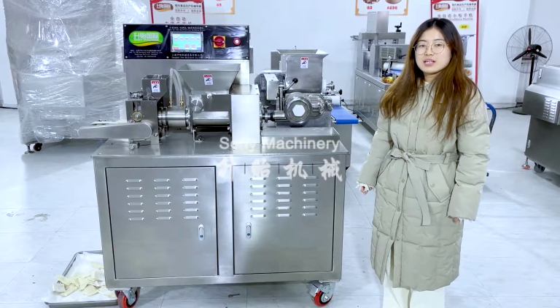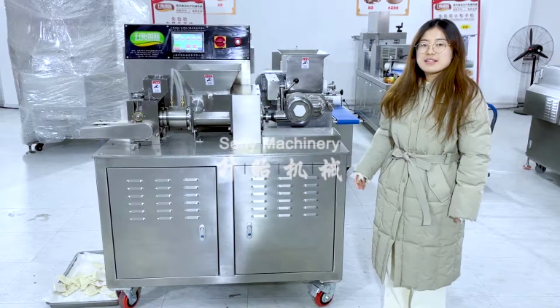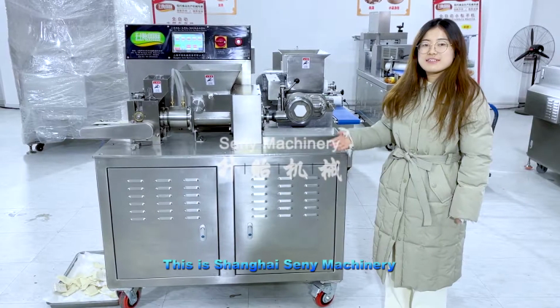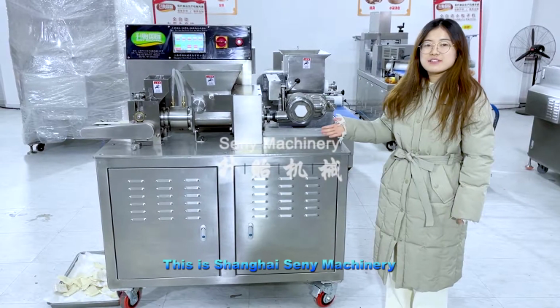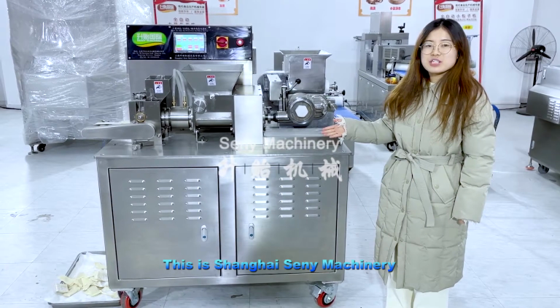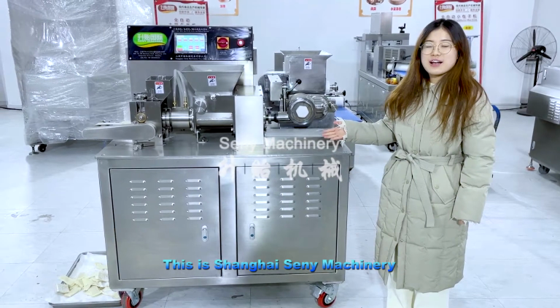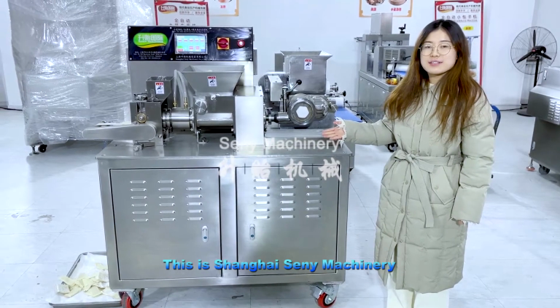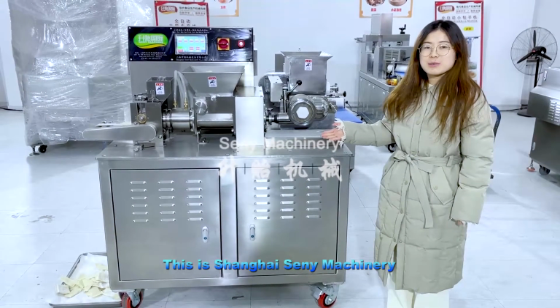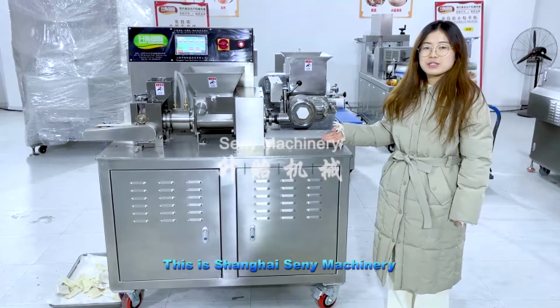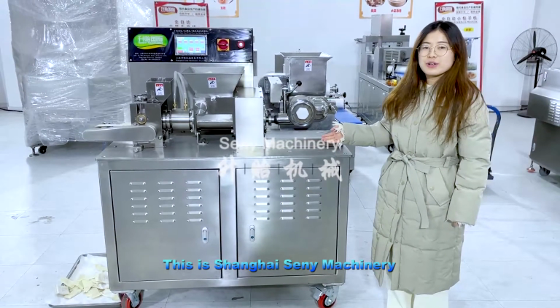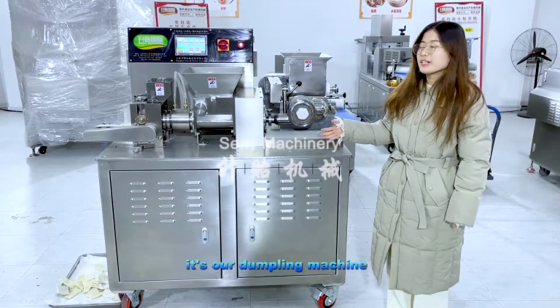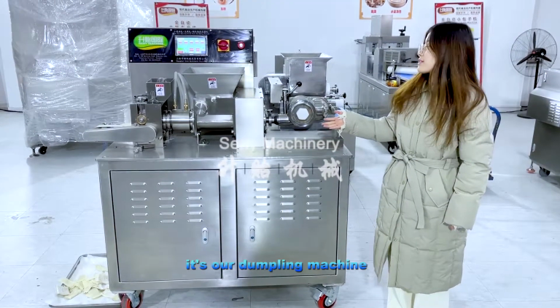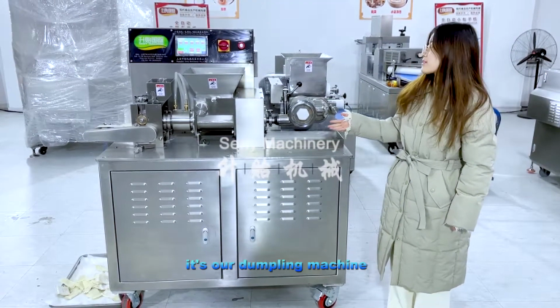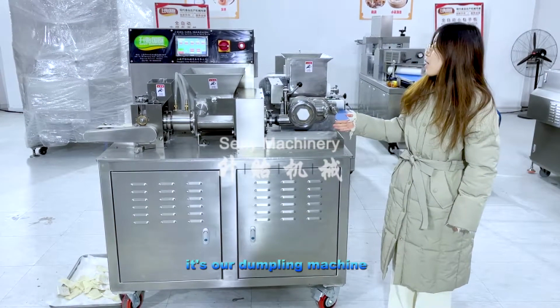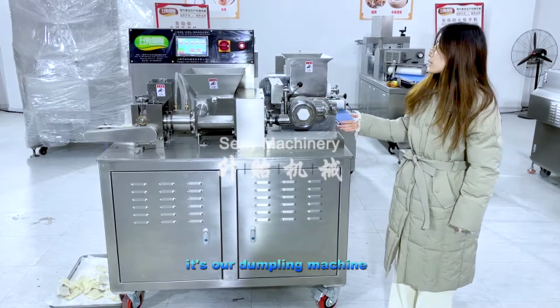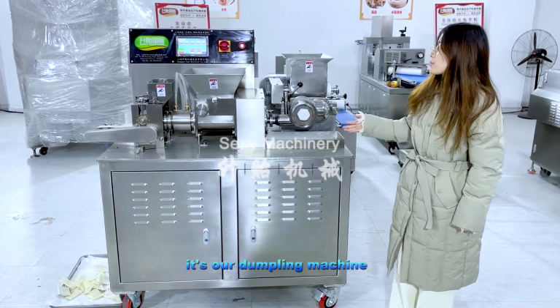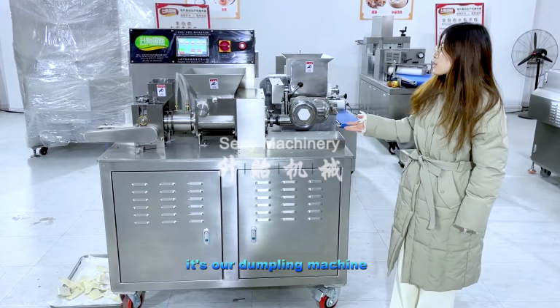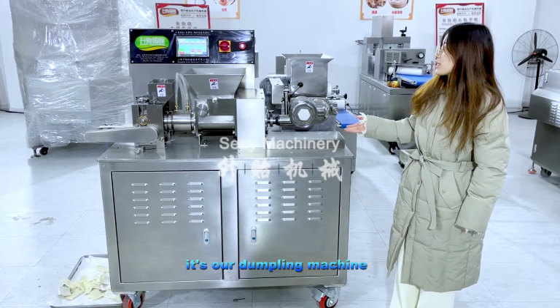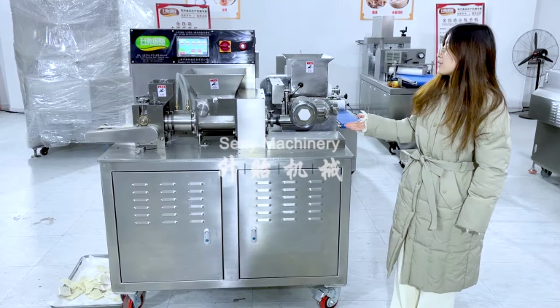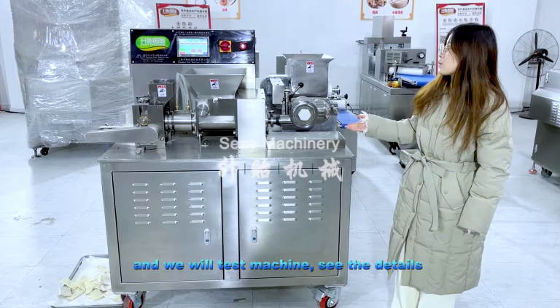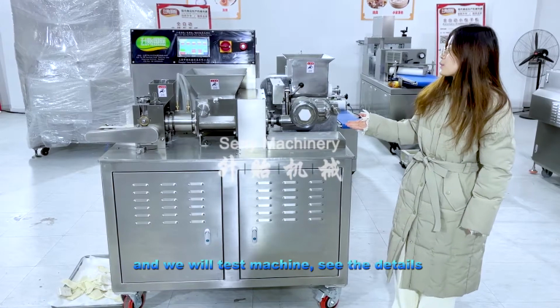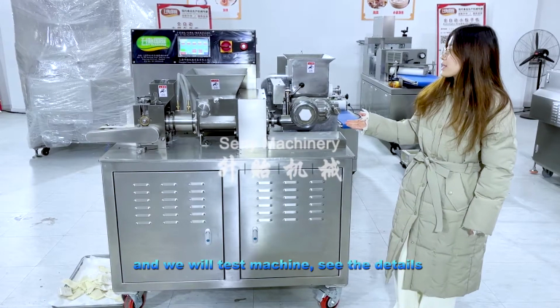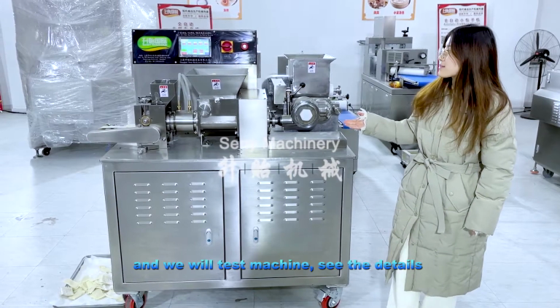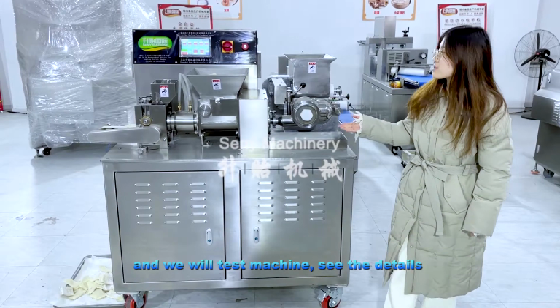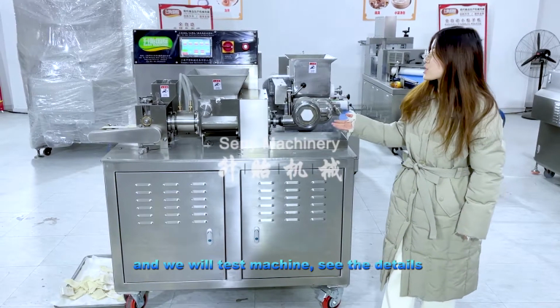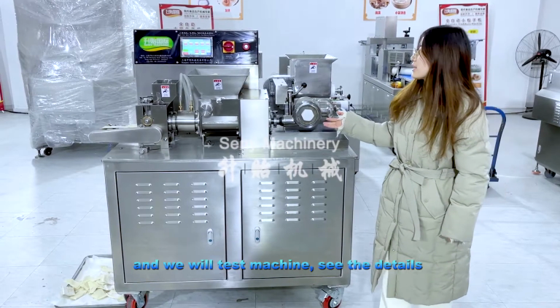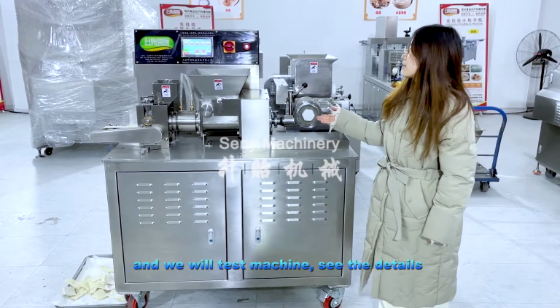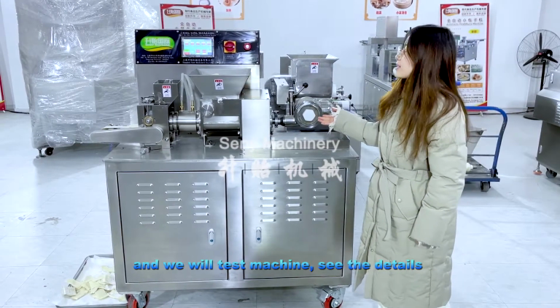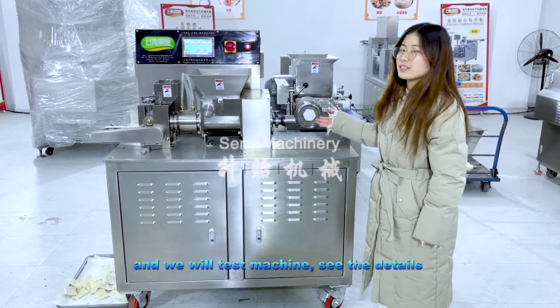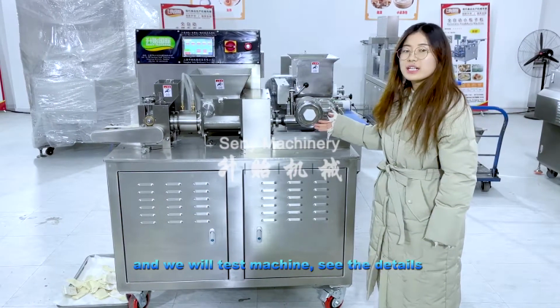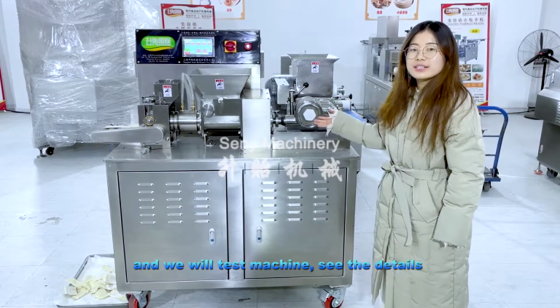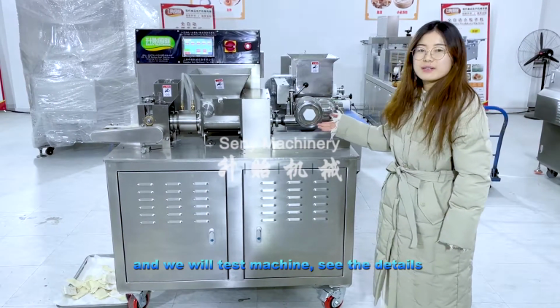This is Shanghai City Machinery. This is our docking machine and we will test the machine and see the details.